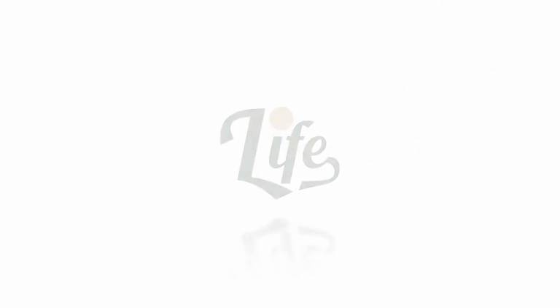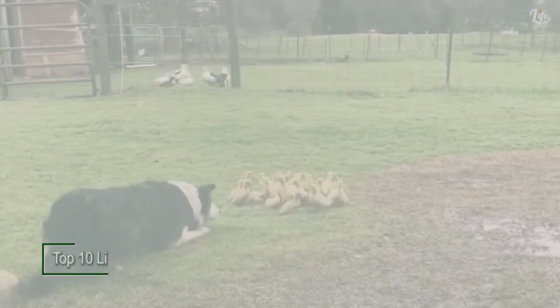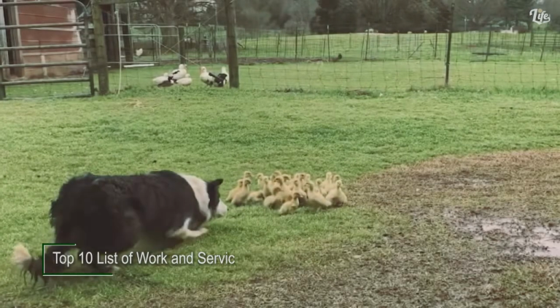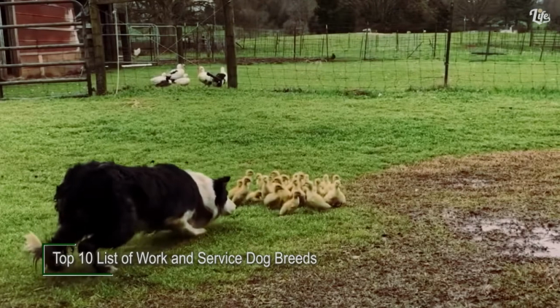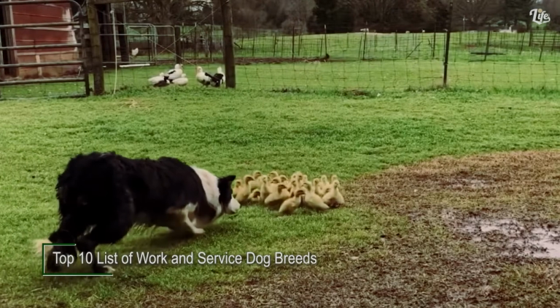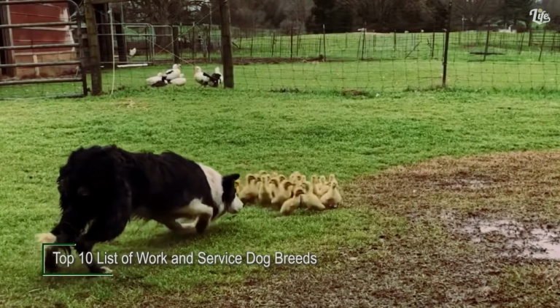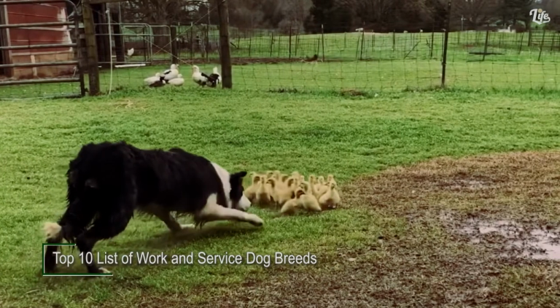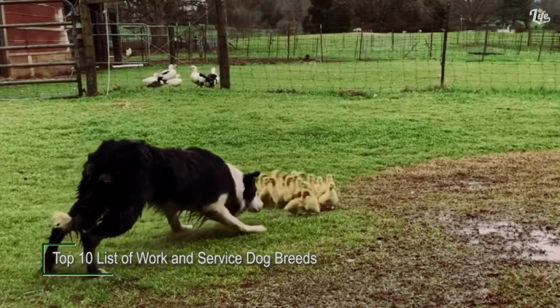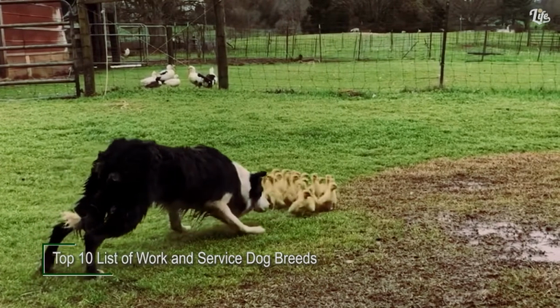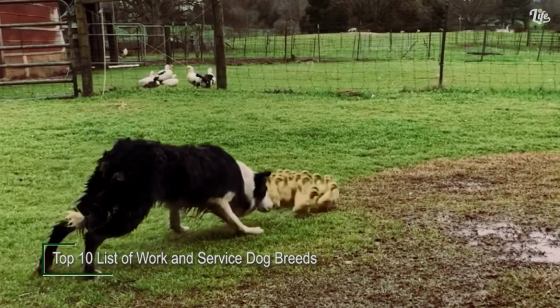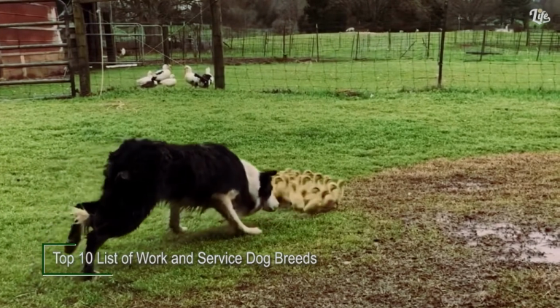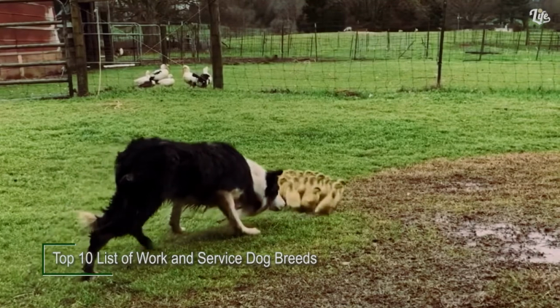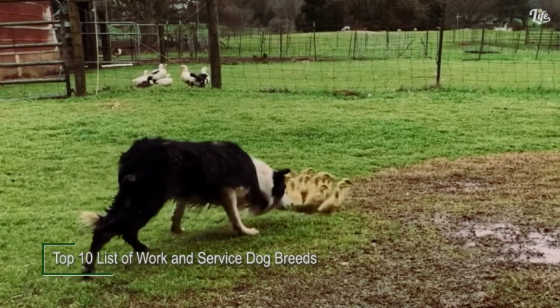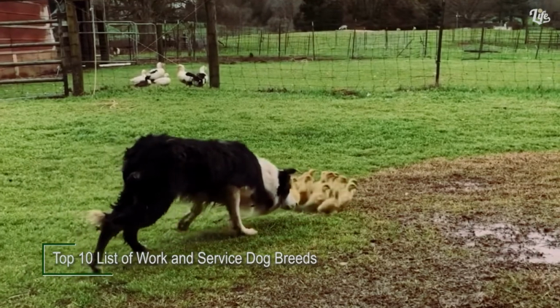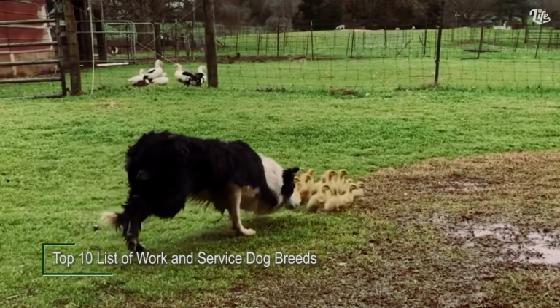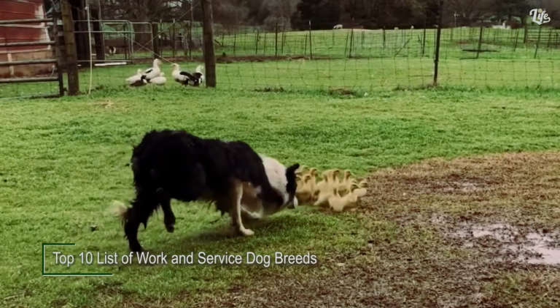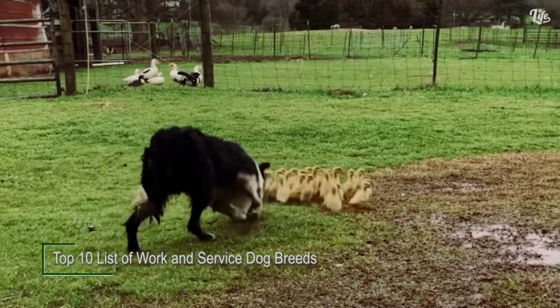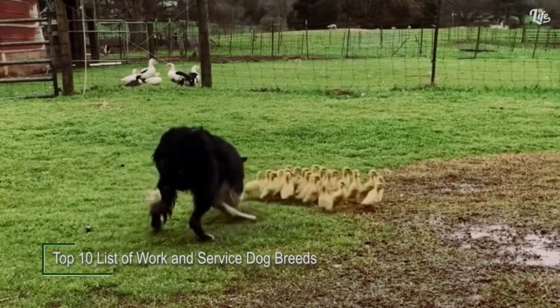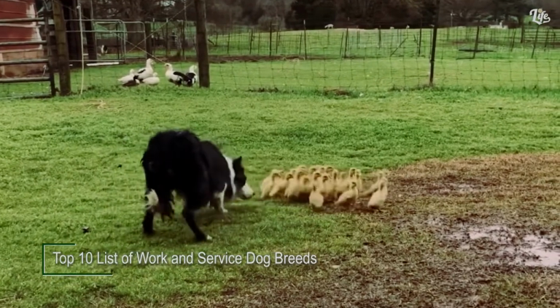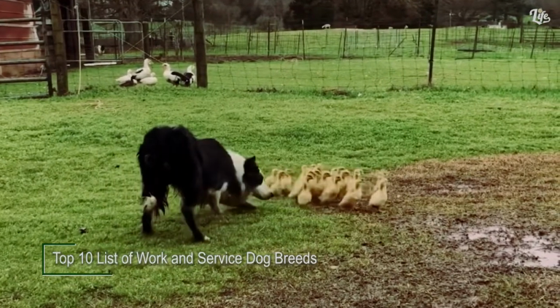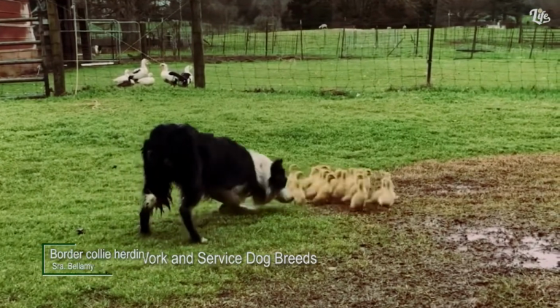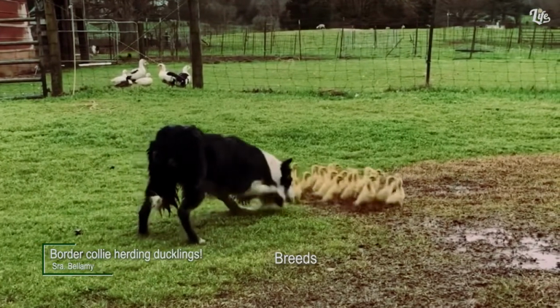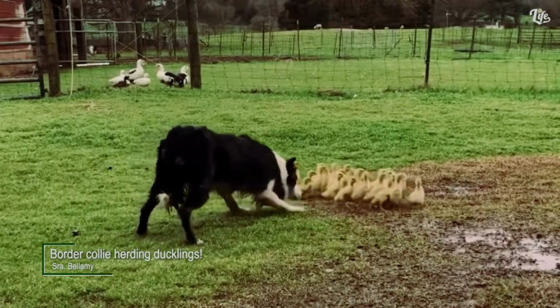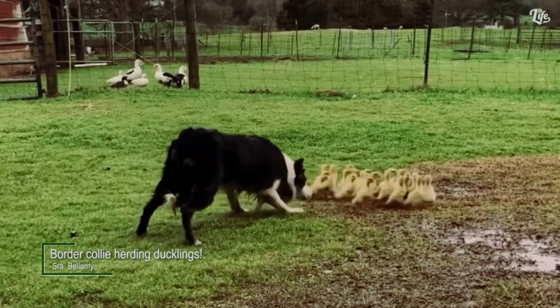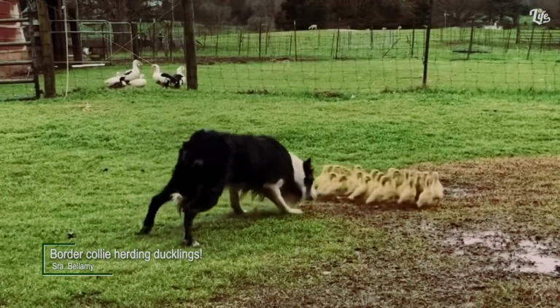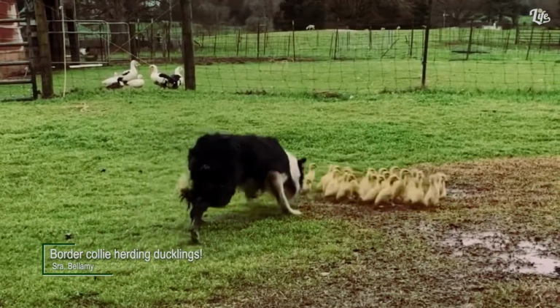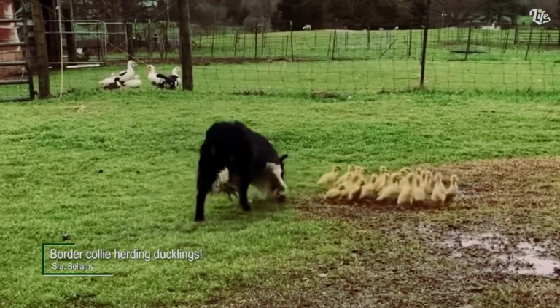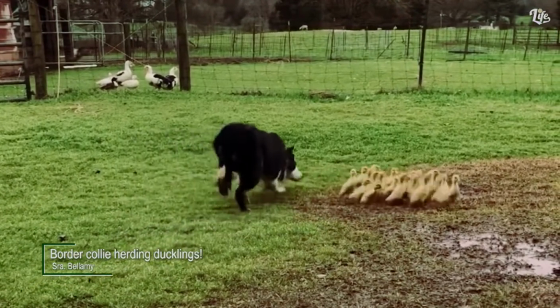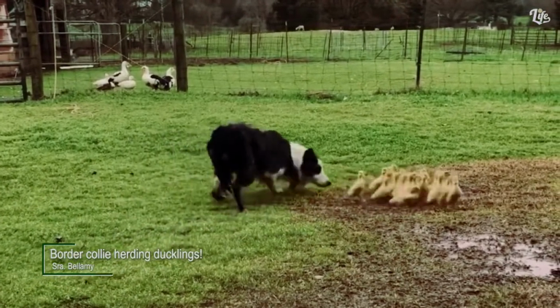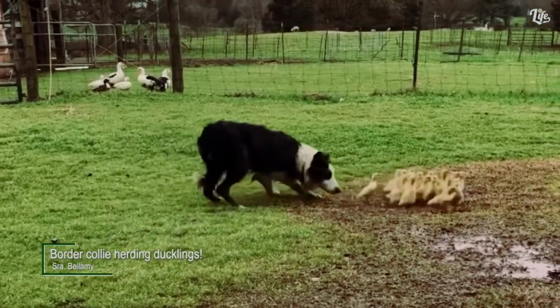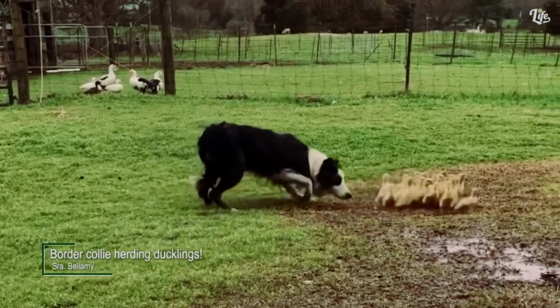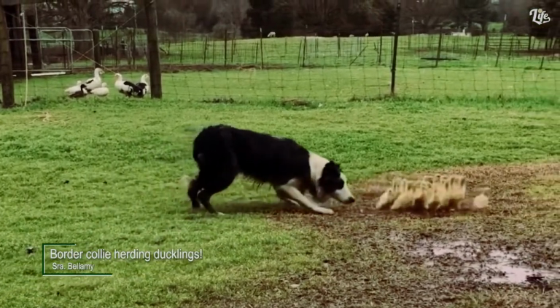Welcome to Lifesense. Today we've prepared a top 10 list of service dogs that will help you with your daily tasks. Let's begin the countdown.